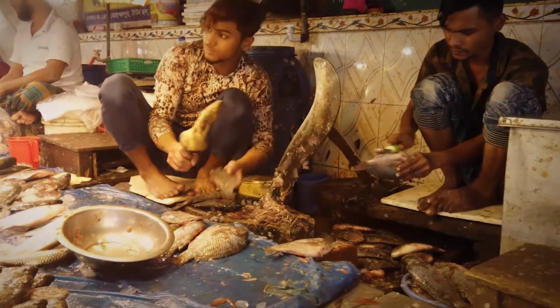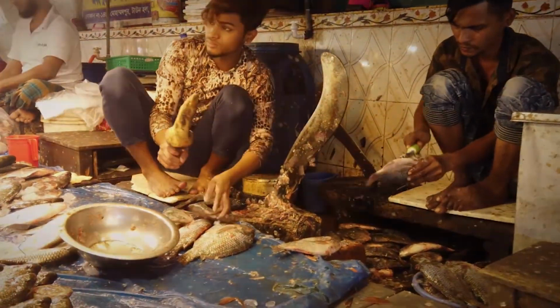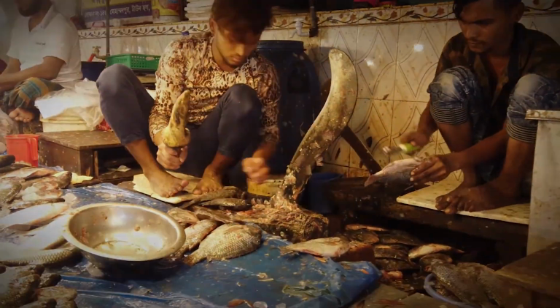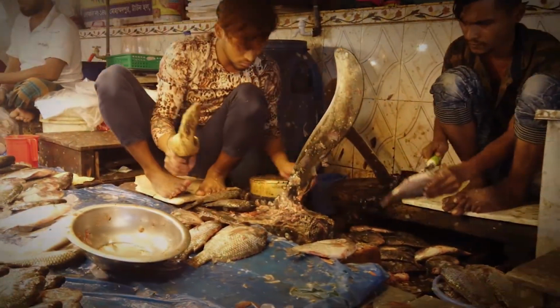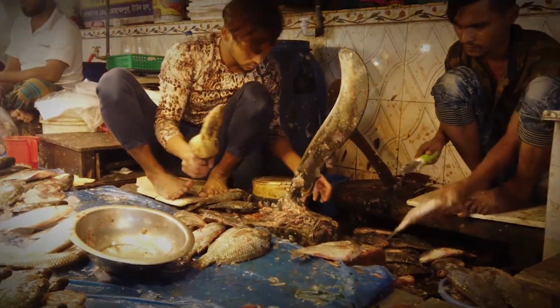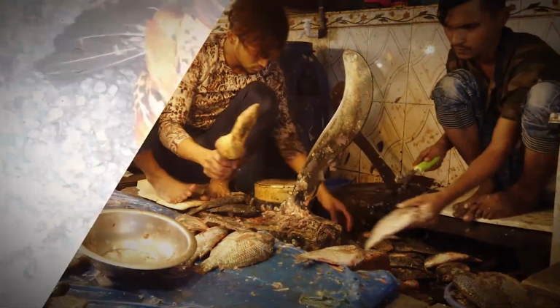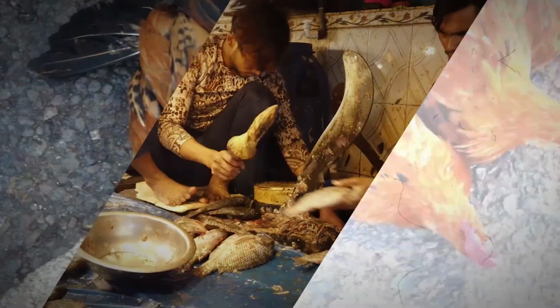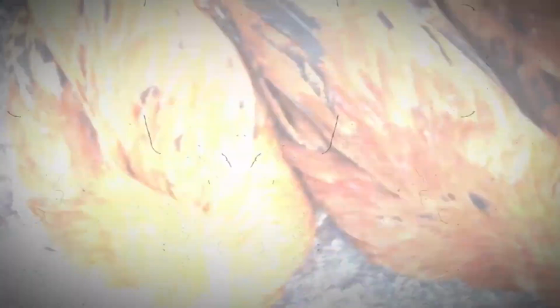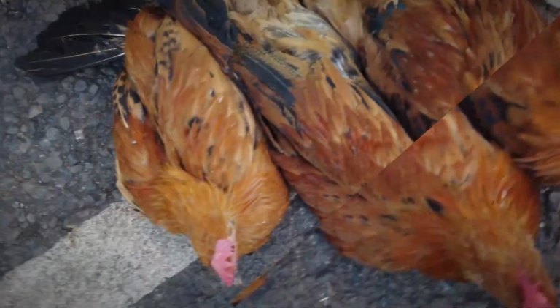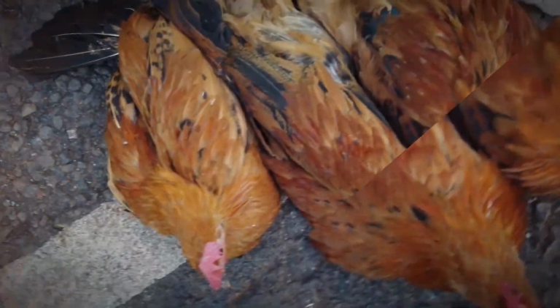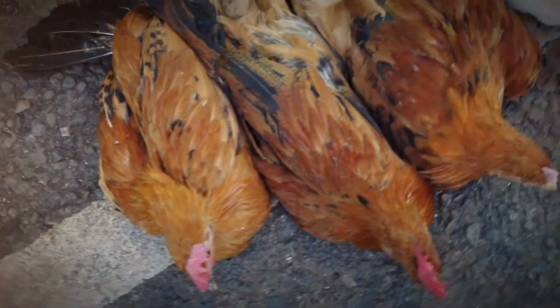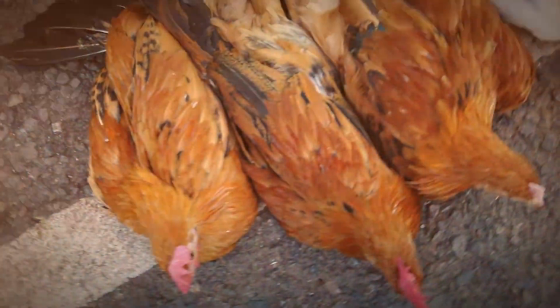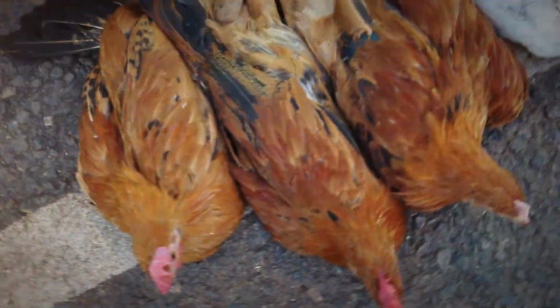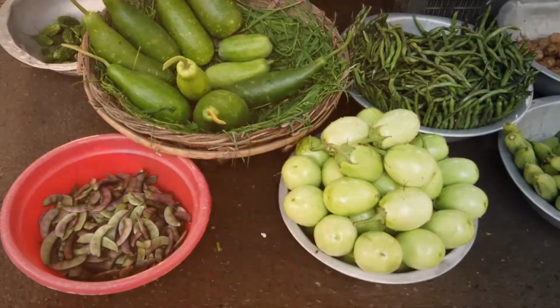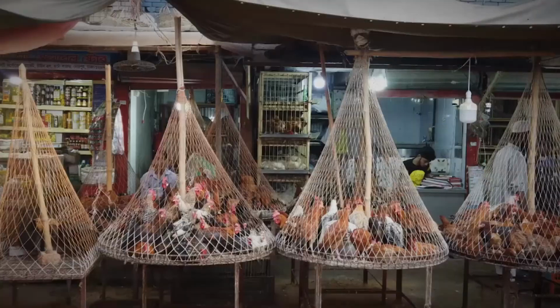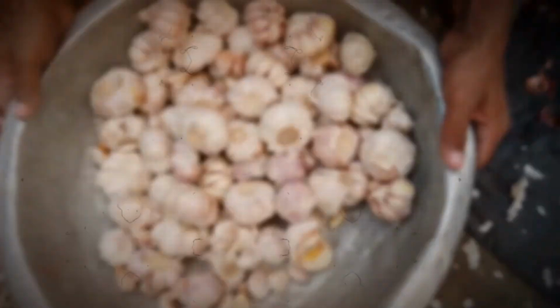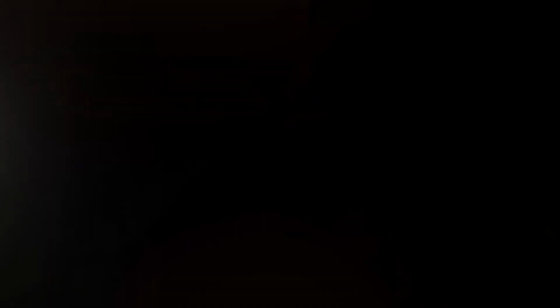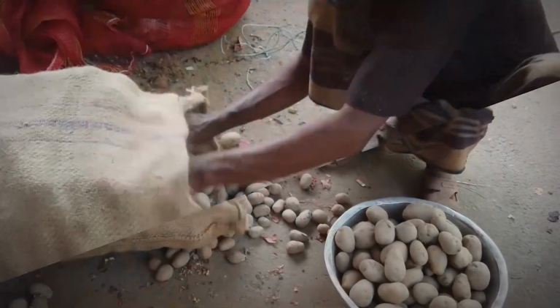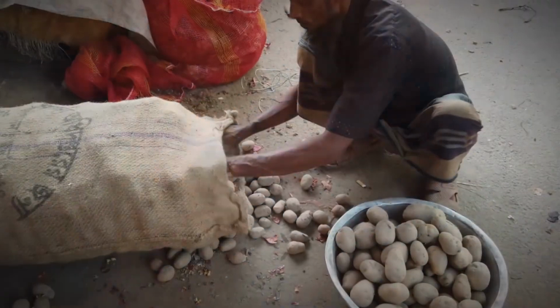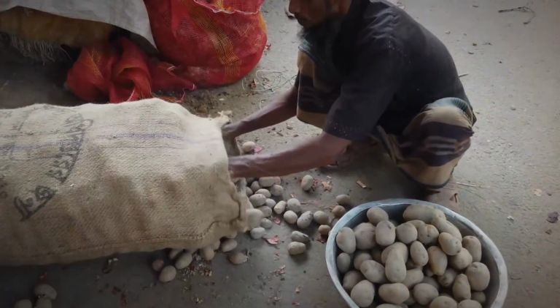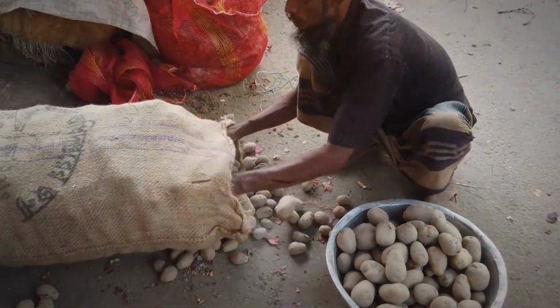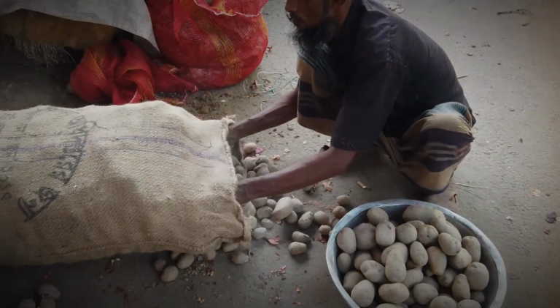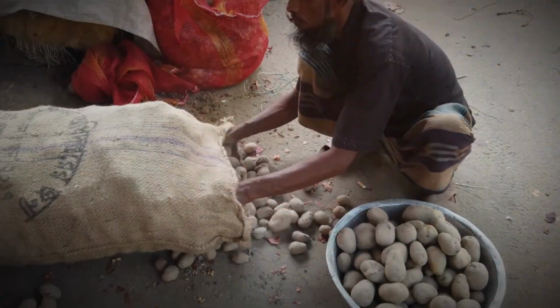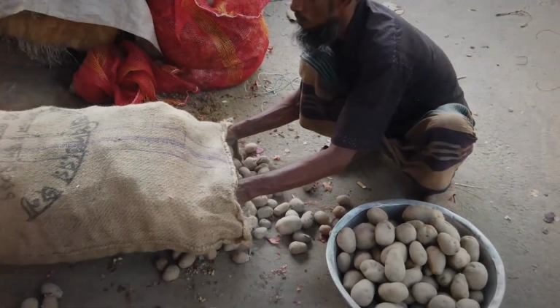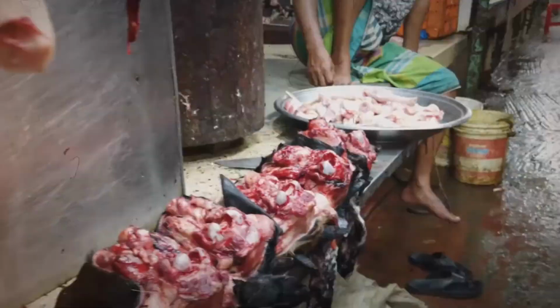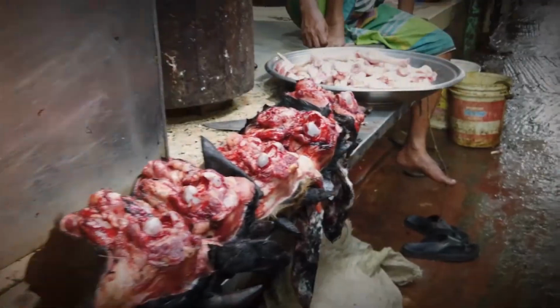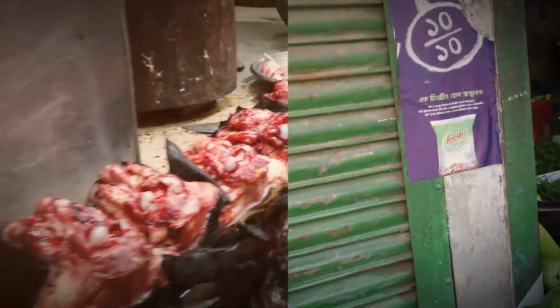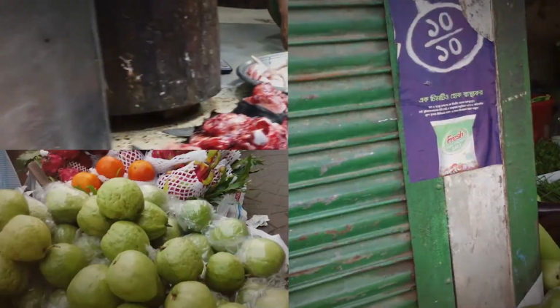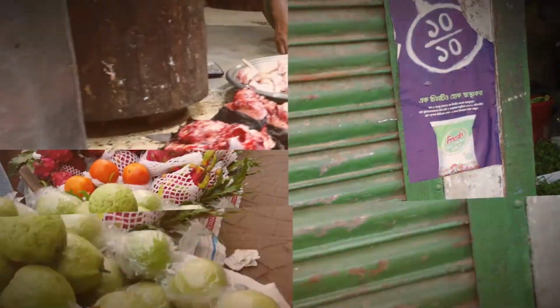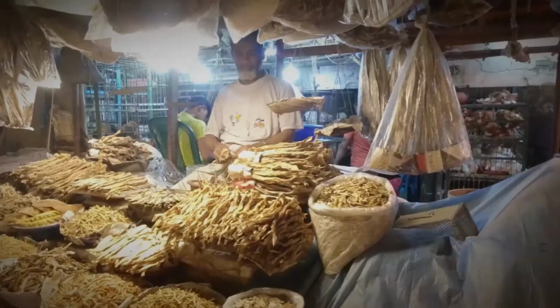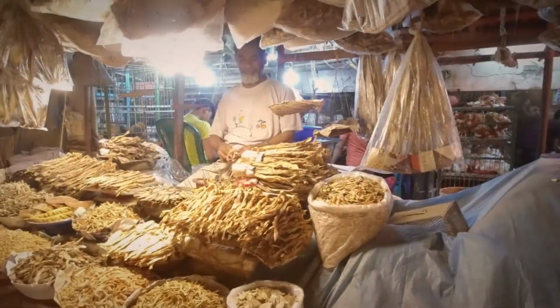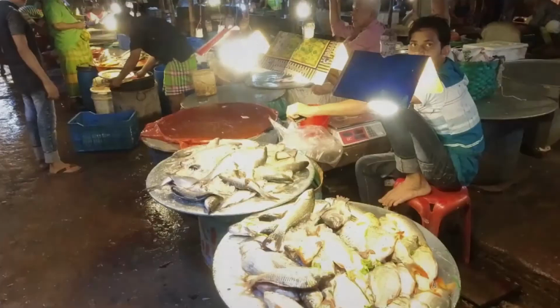The objective of the project with this mobile laboratory is to improve food safety in Bangladesh.